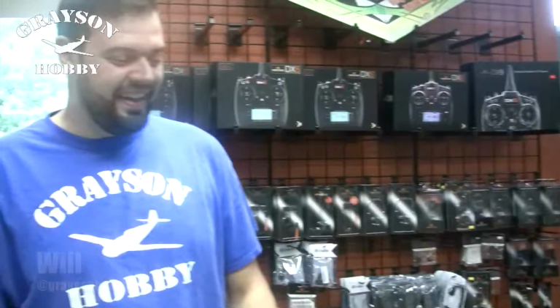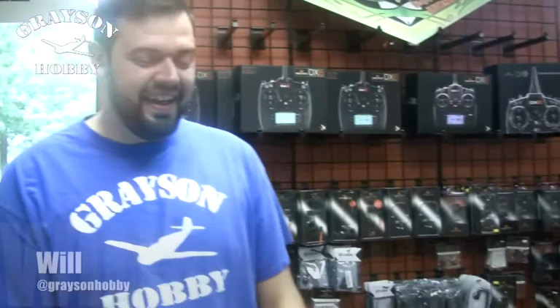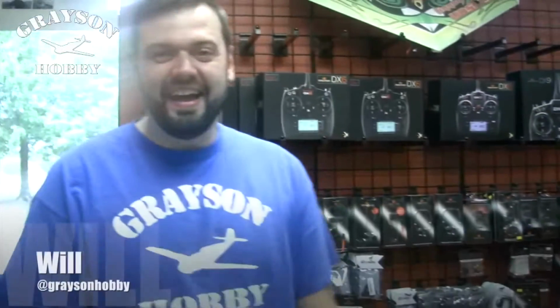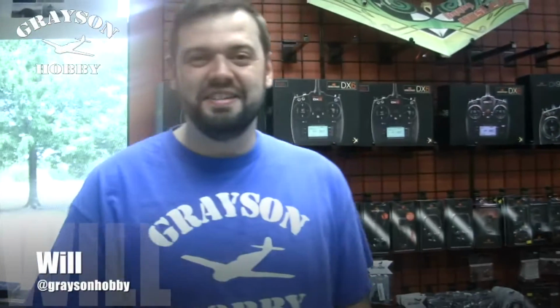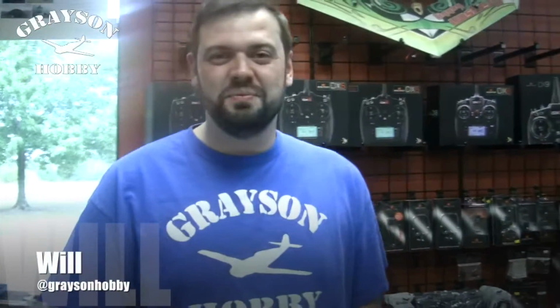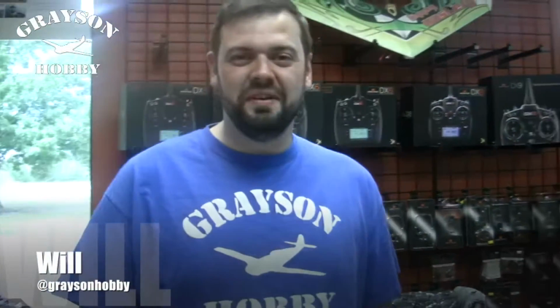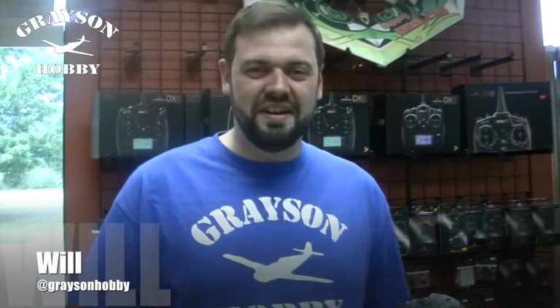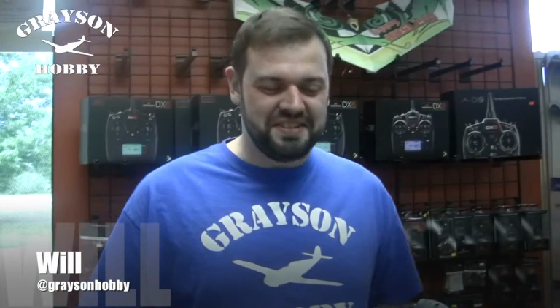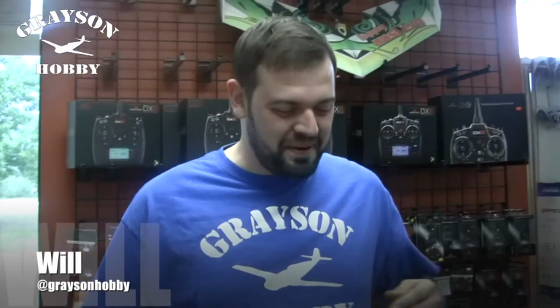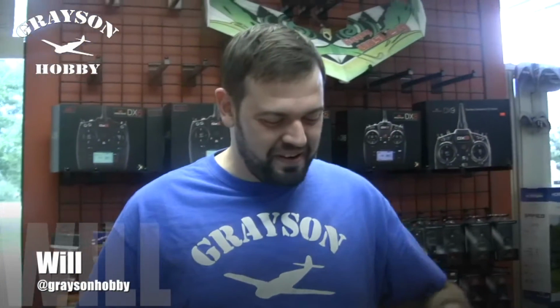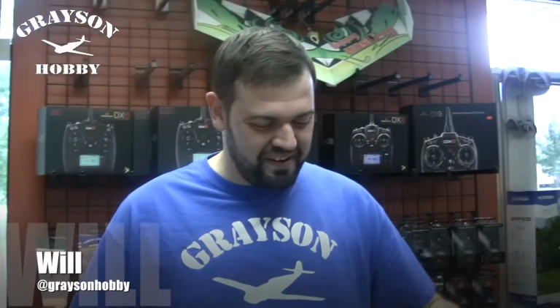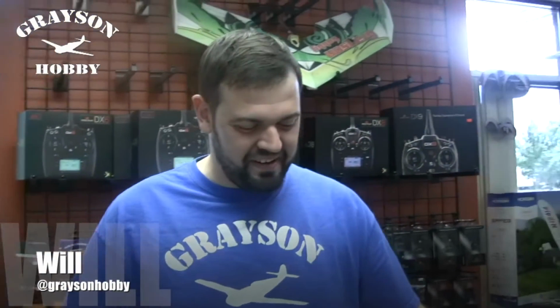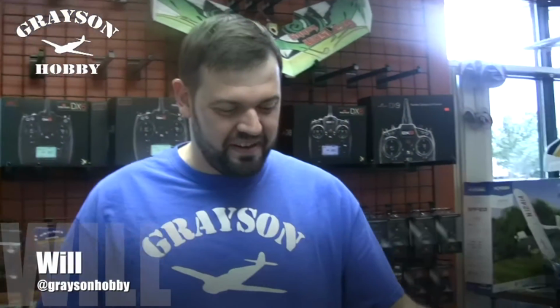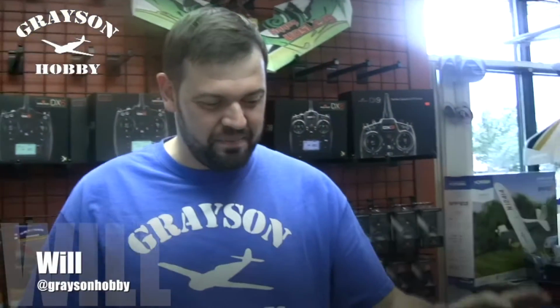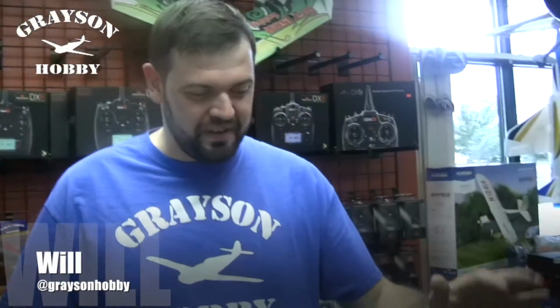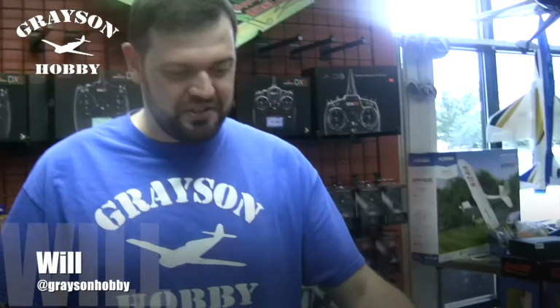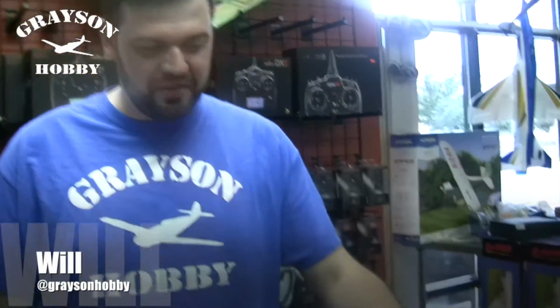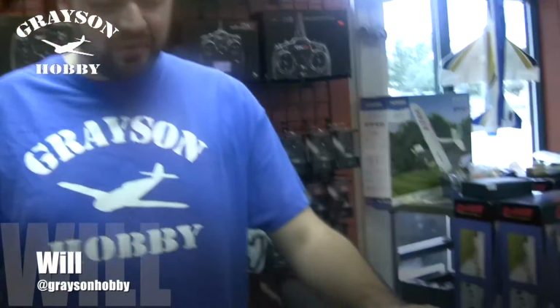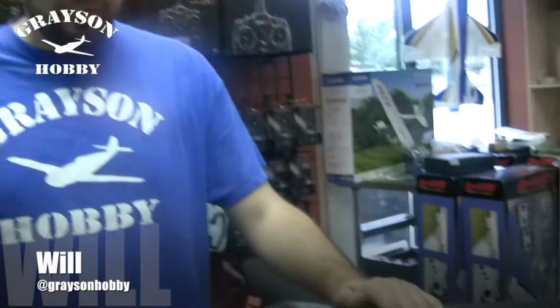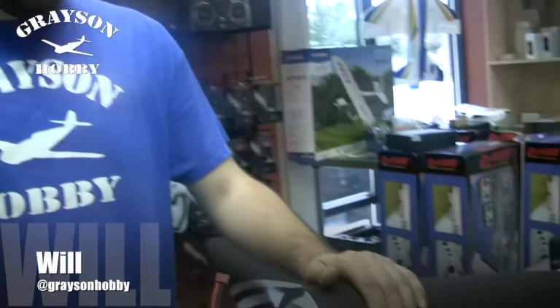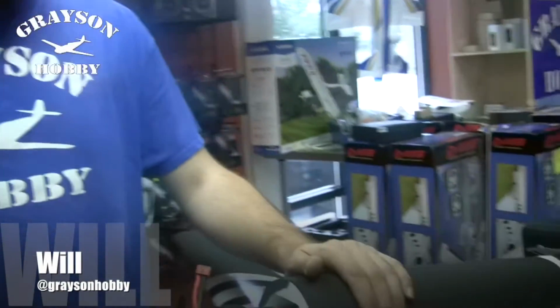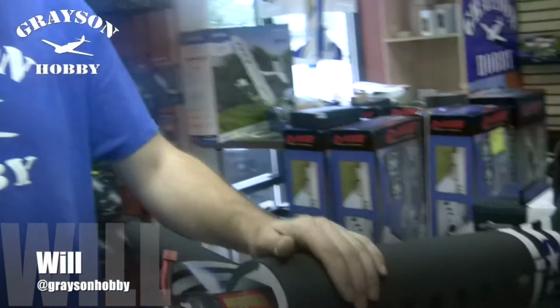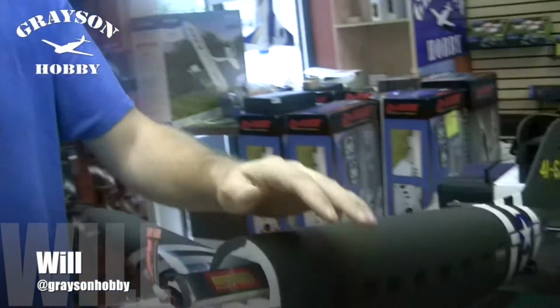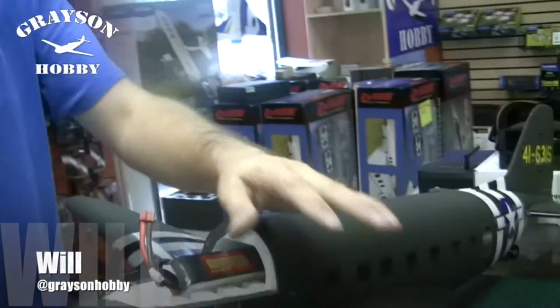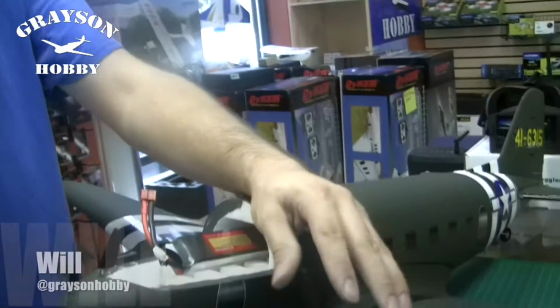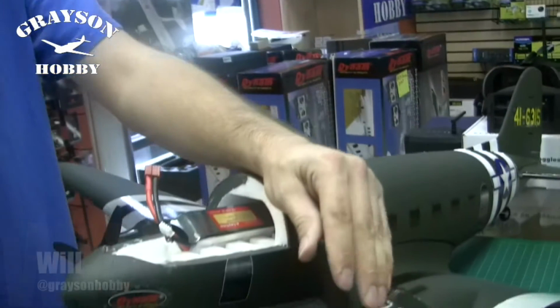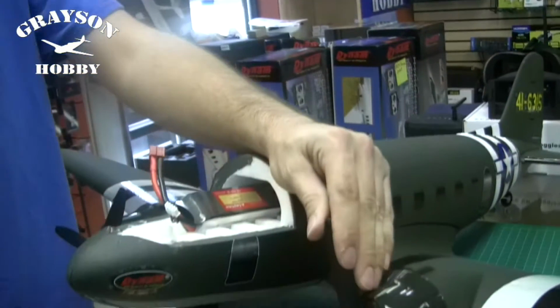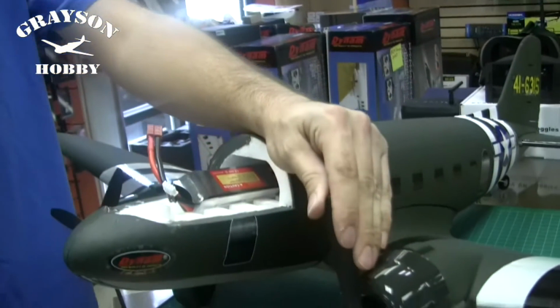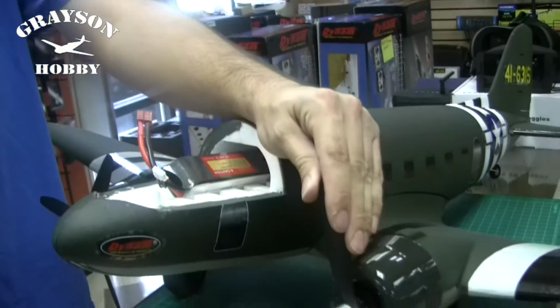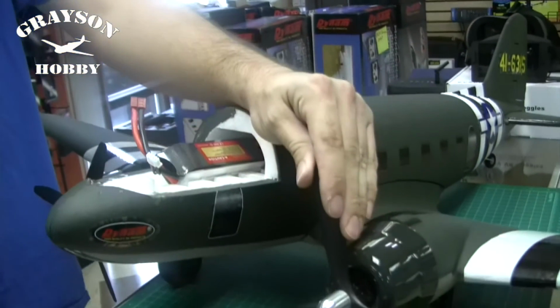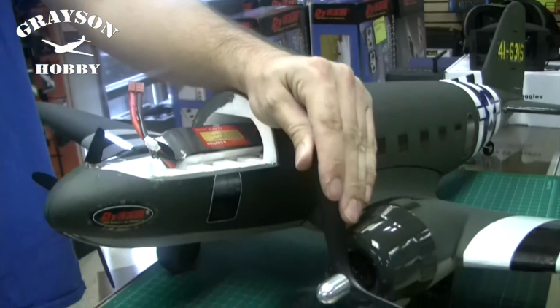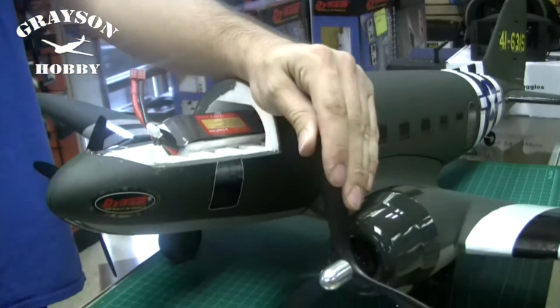Hey guys, Will at Grayson Hobby here. I'm going to show you a quick little video on how to calibrate your ESCs.